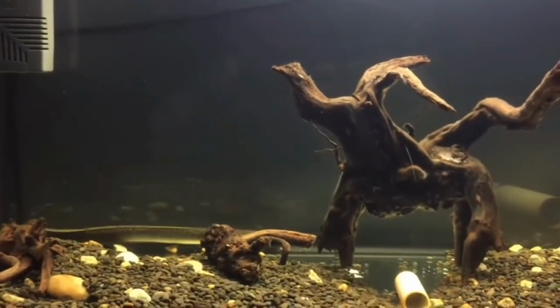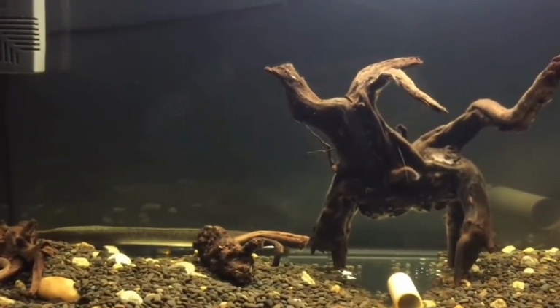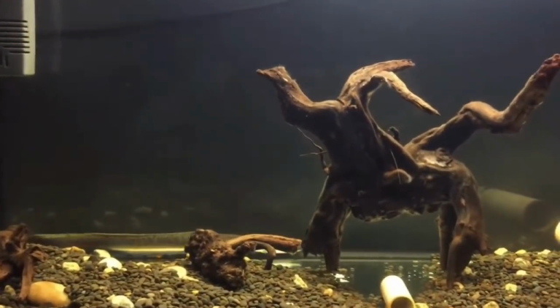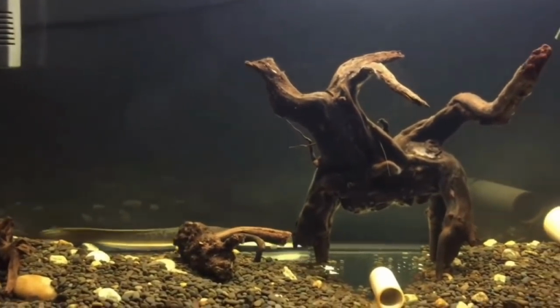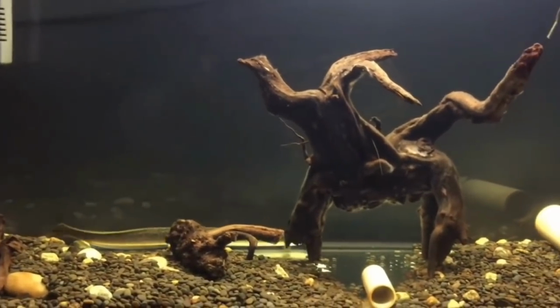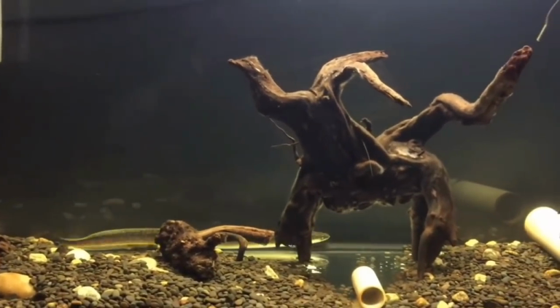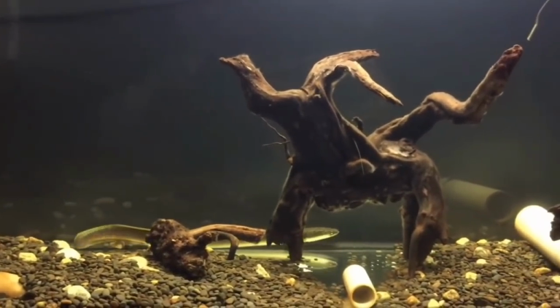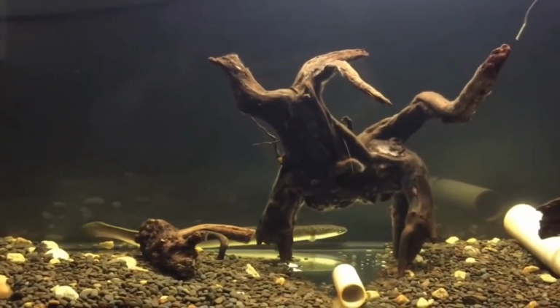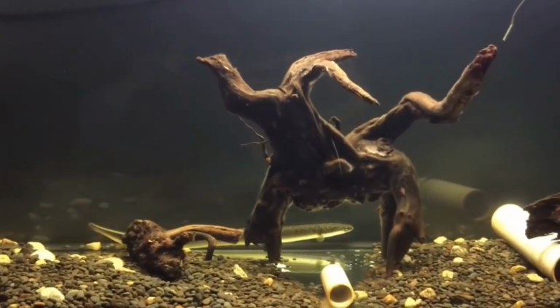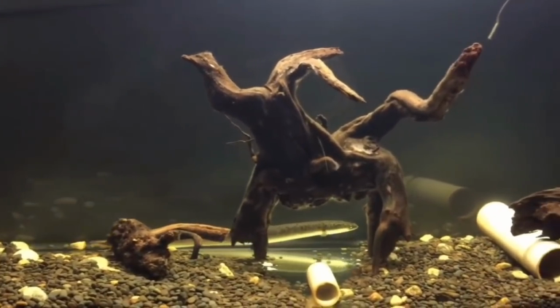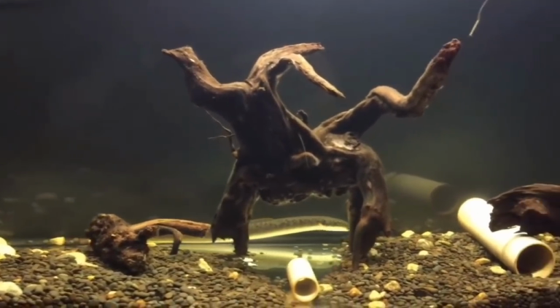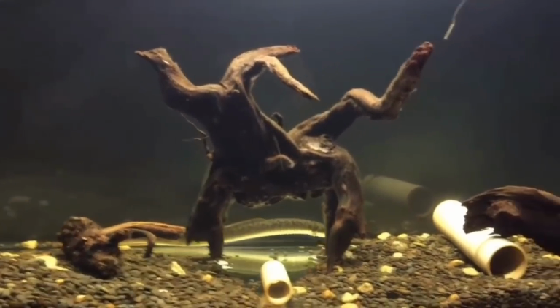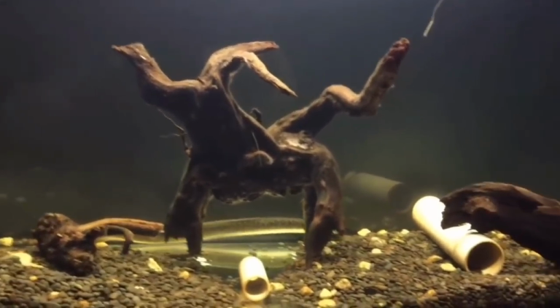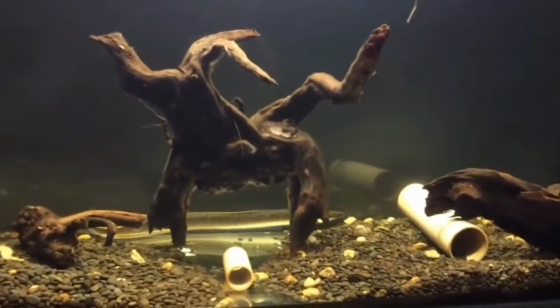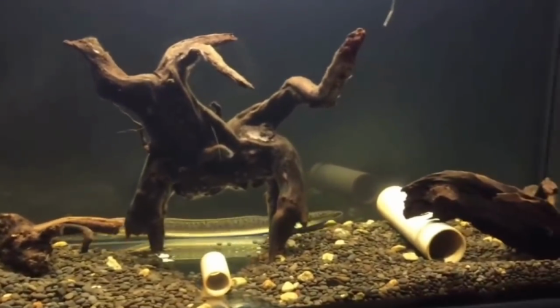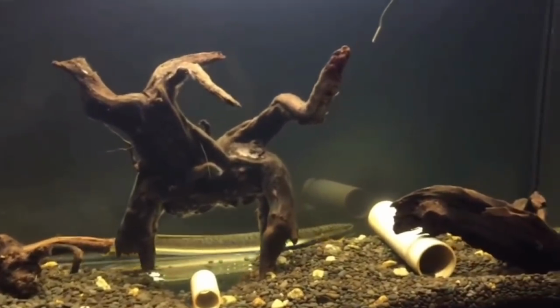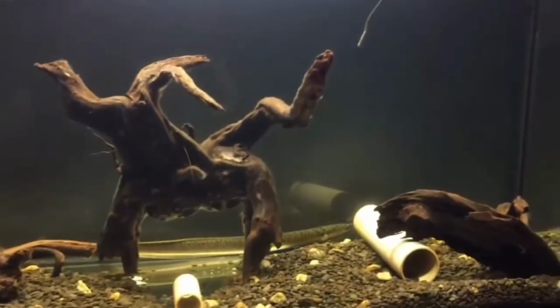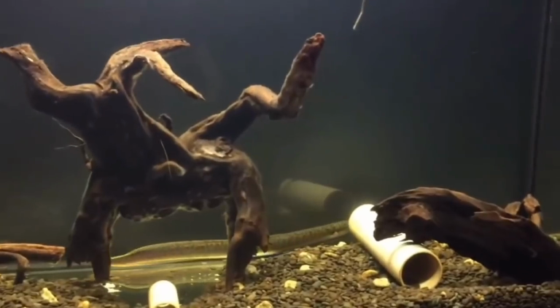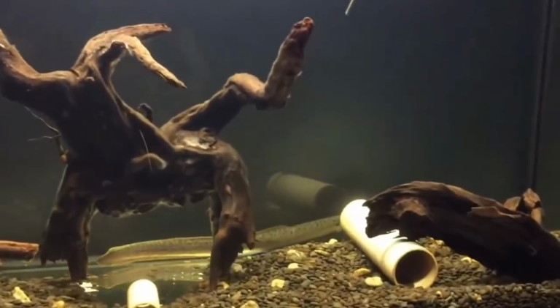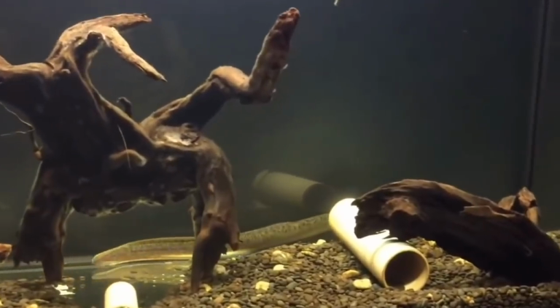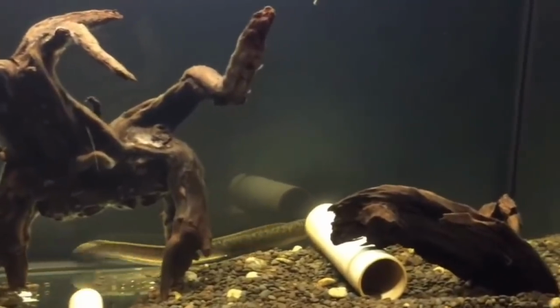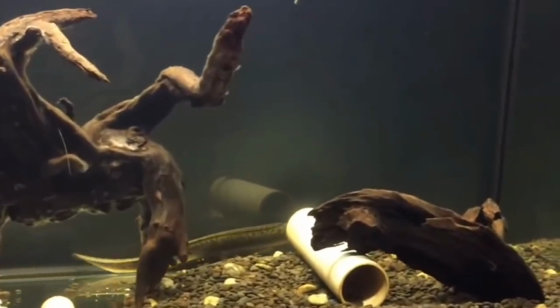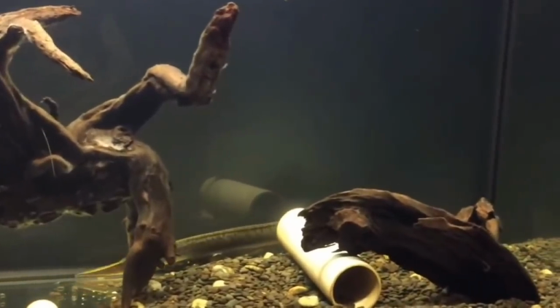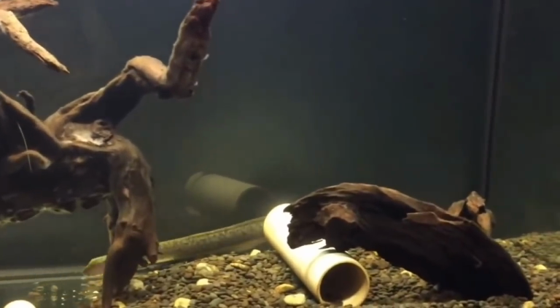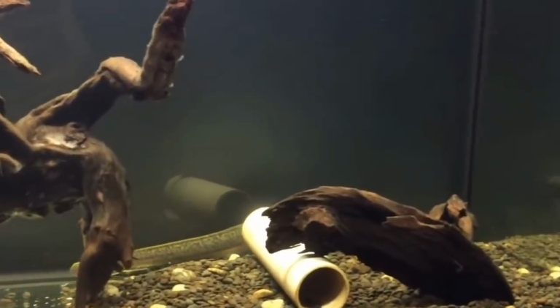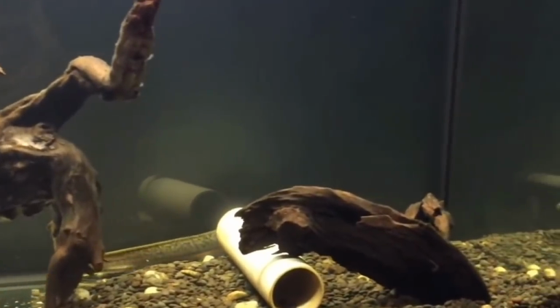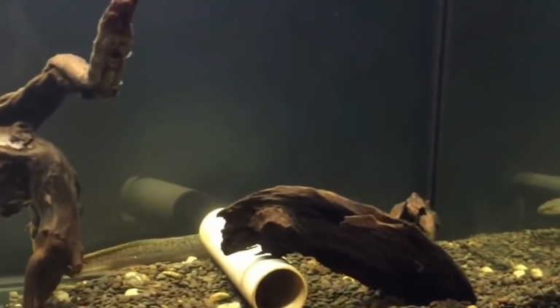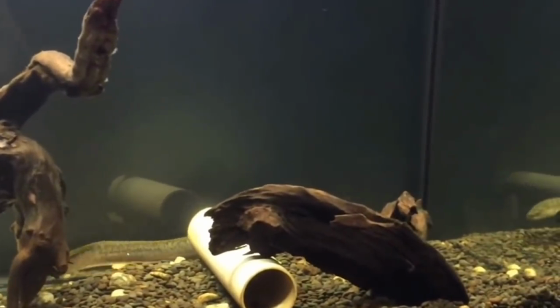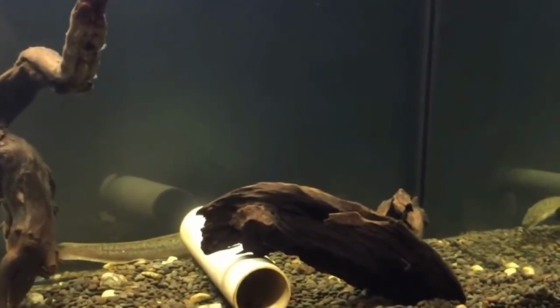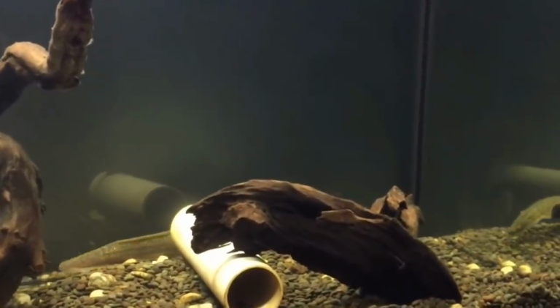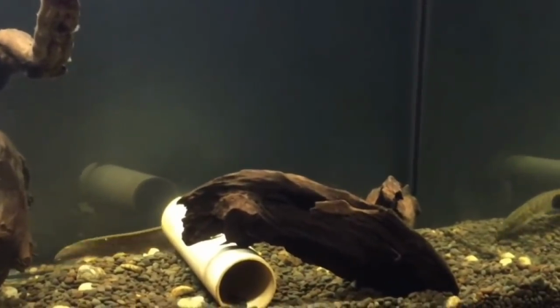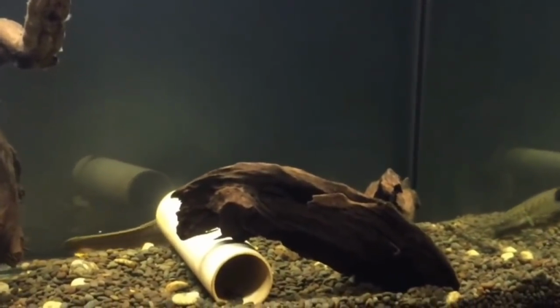If you look at other fish, it is in size. You will want to use small fish as tank mates.